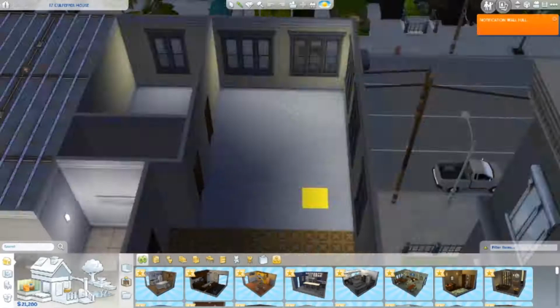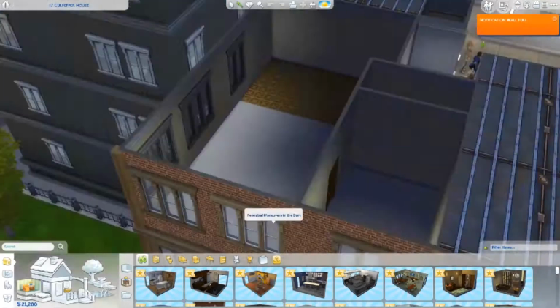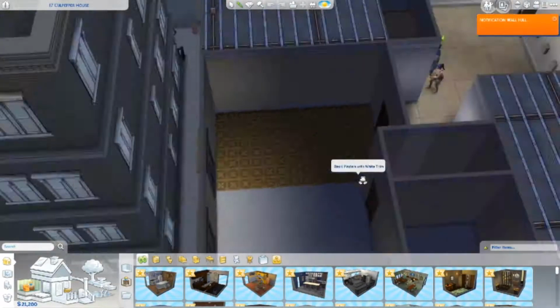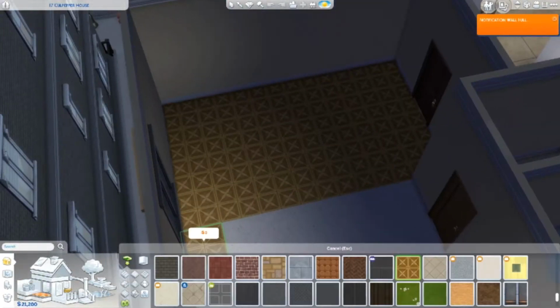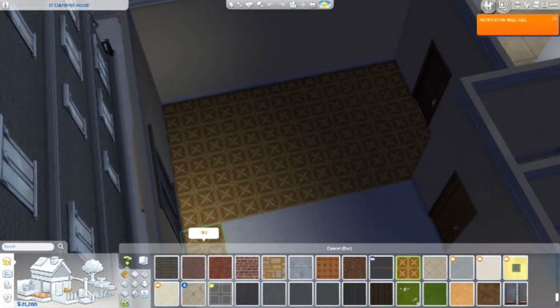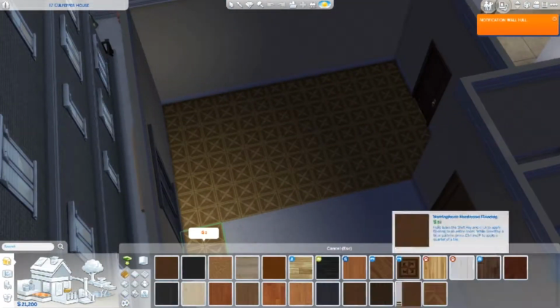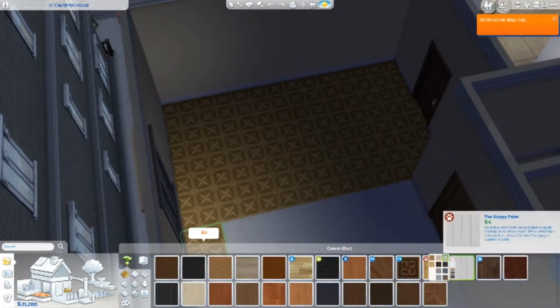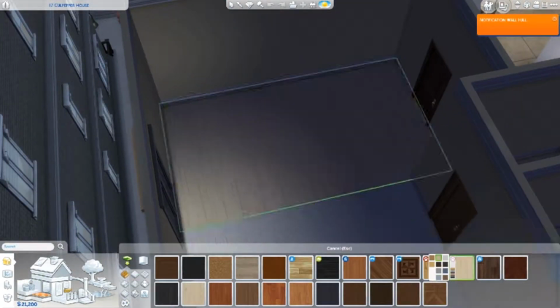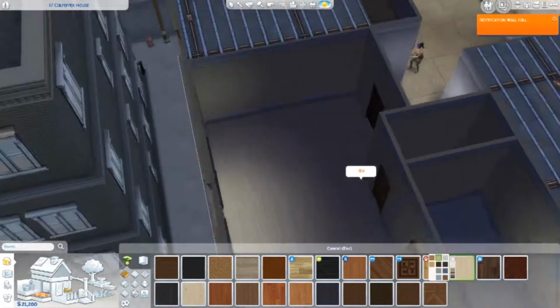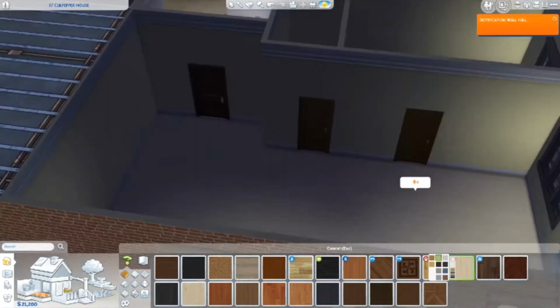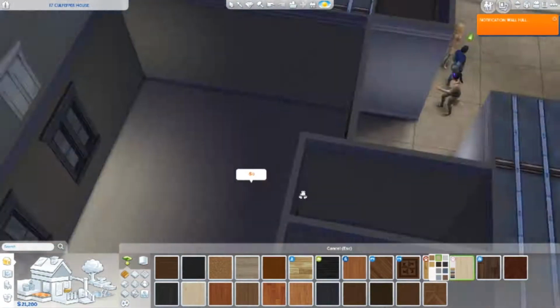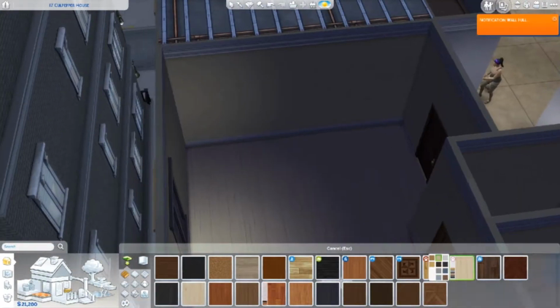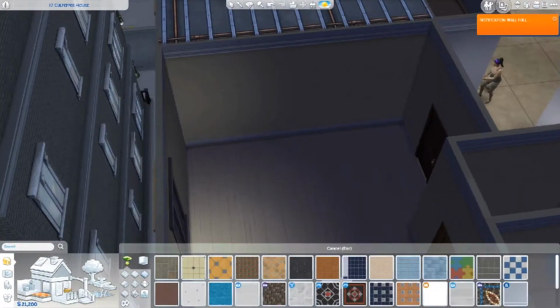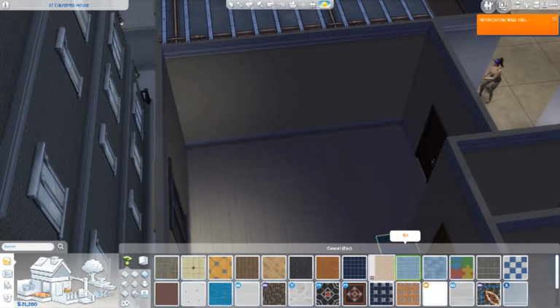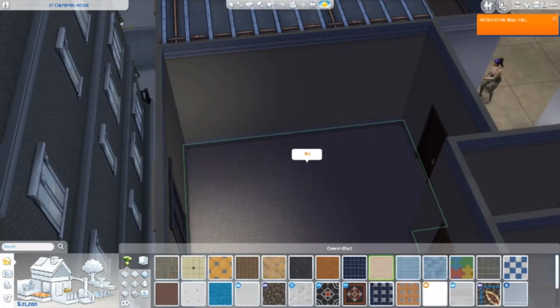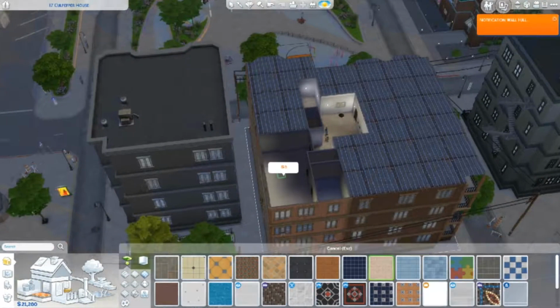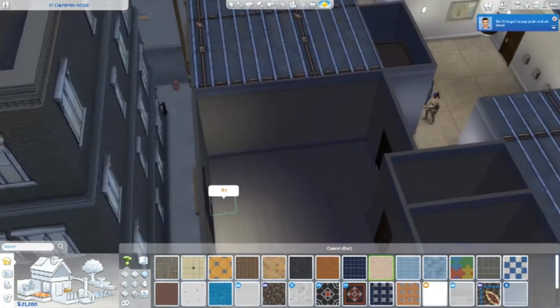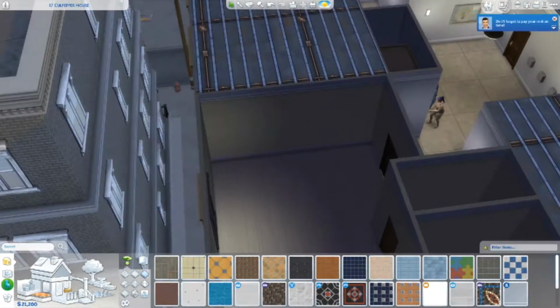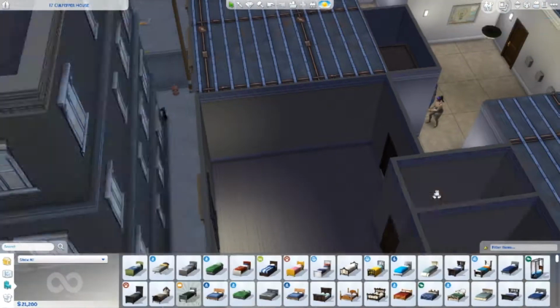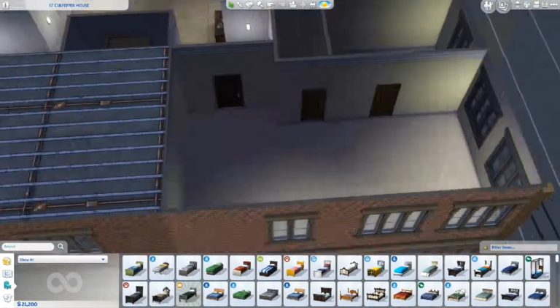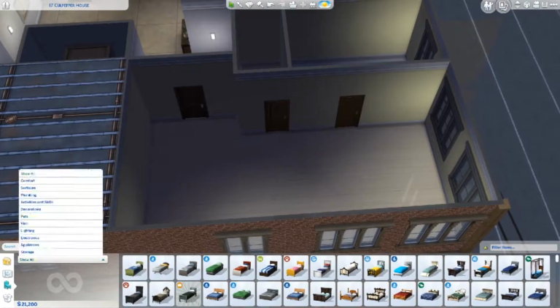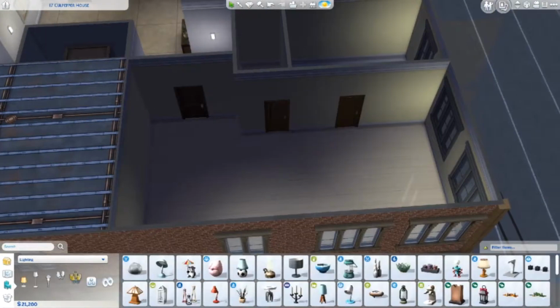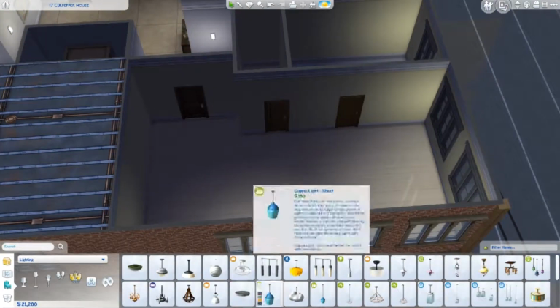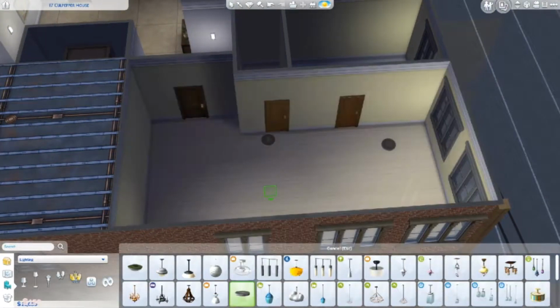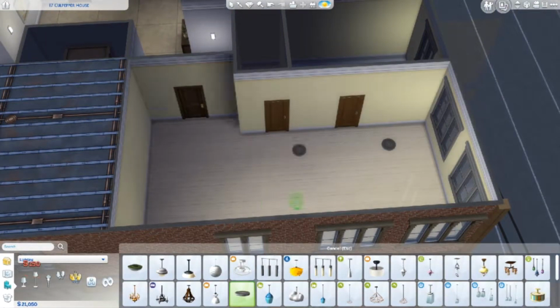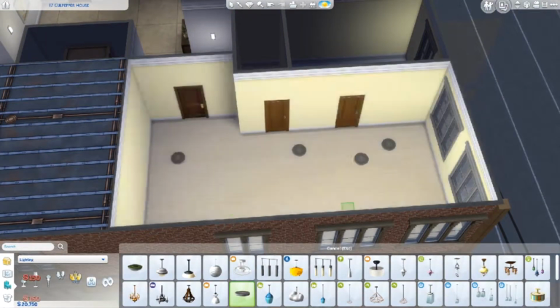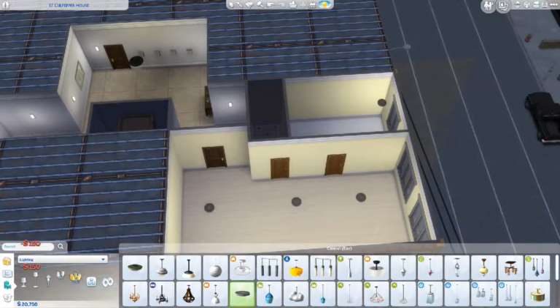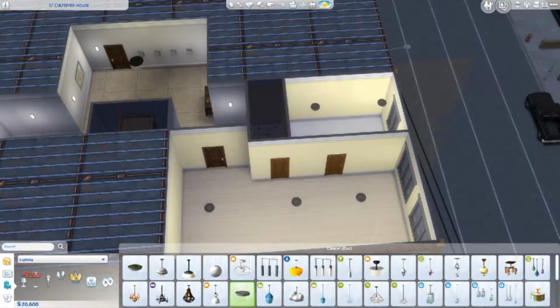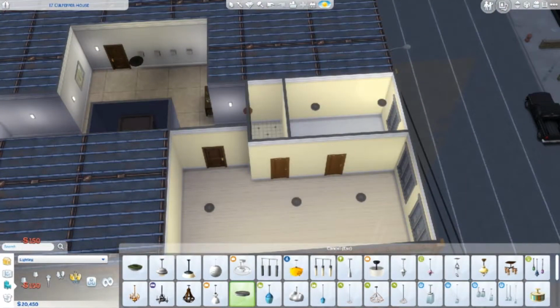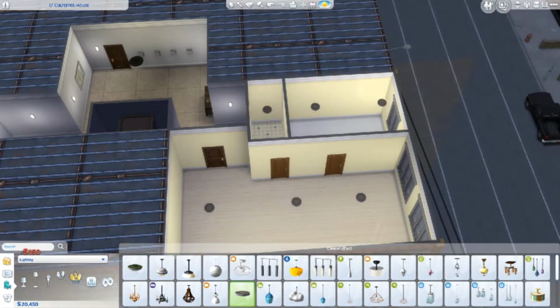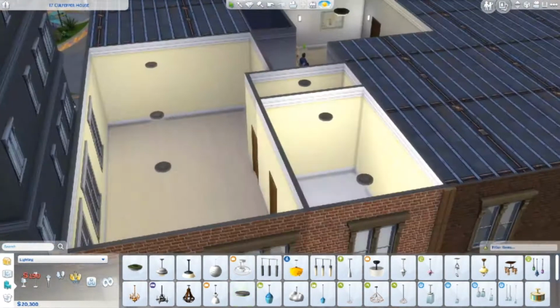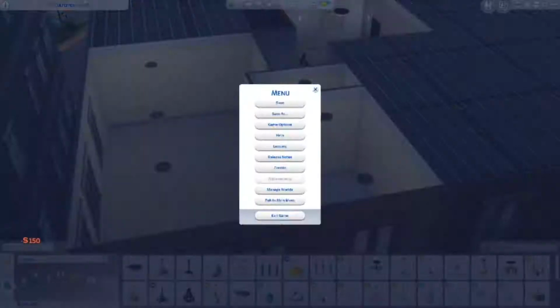Hi, it's Maggie. So this is an apartment renovation I did of — I think it's 17 Club Upper House.